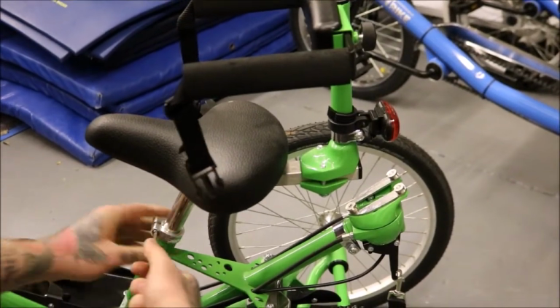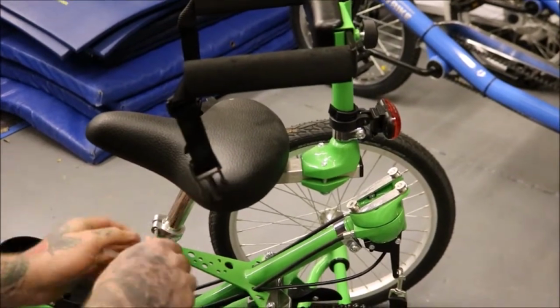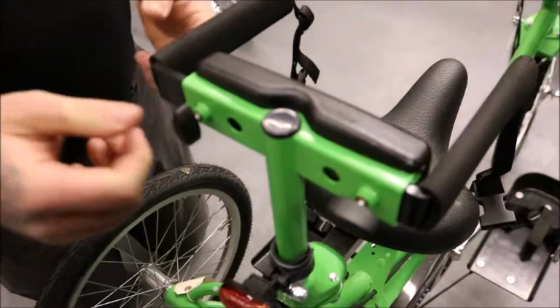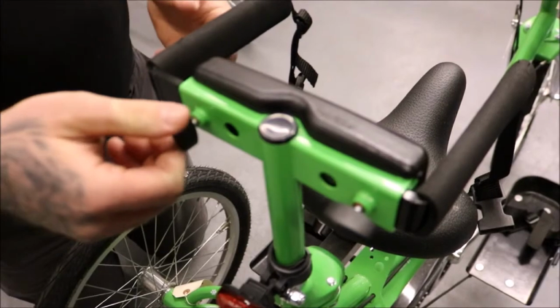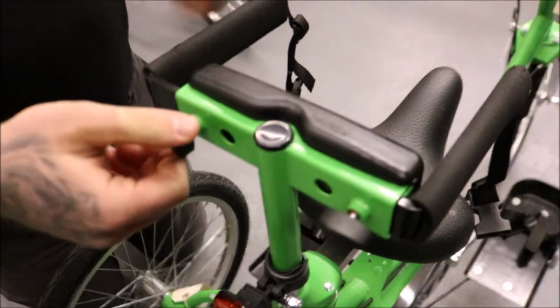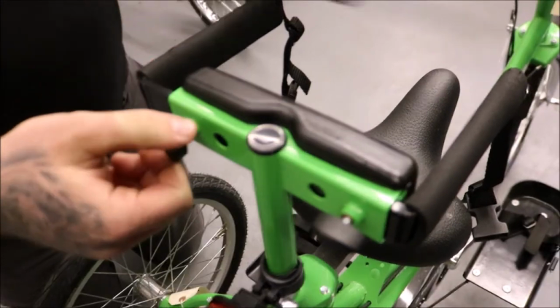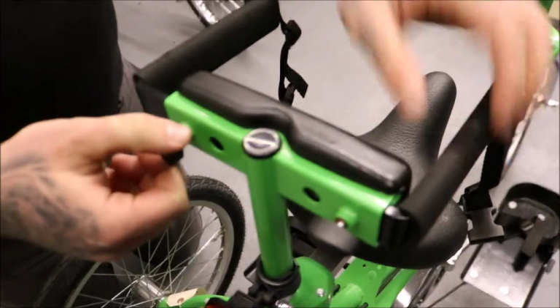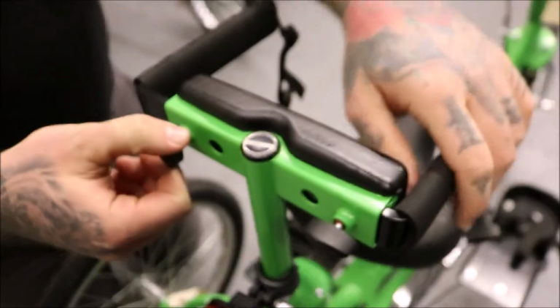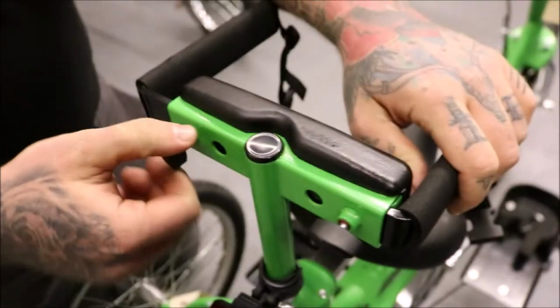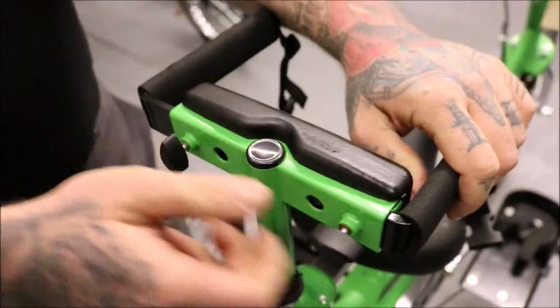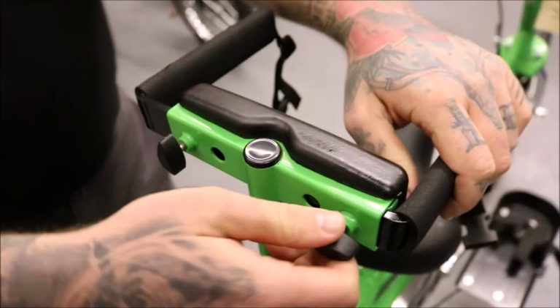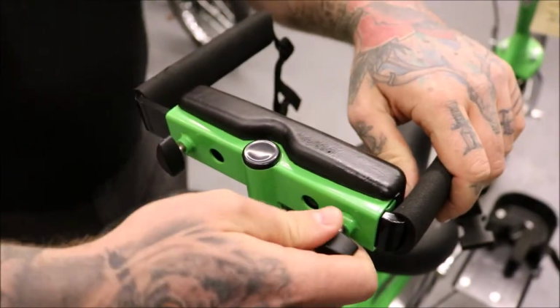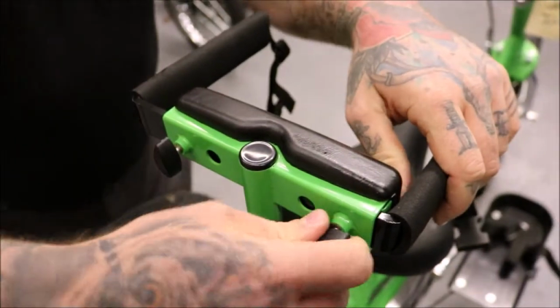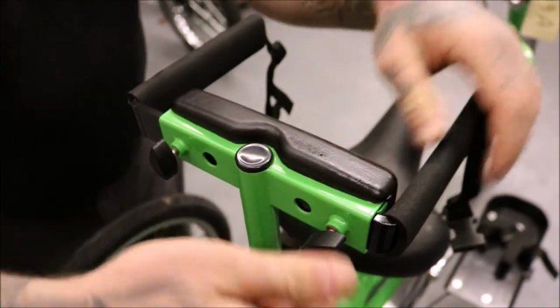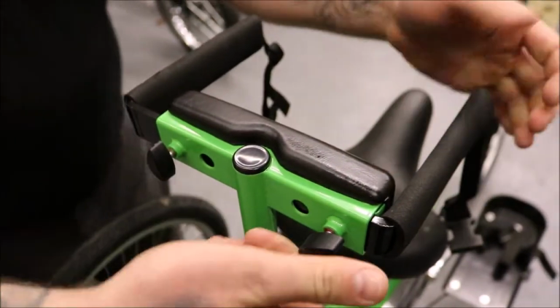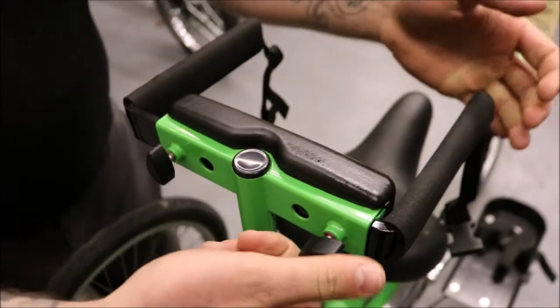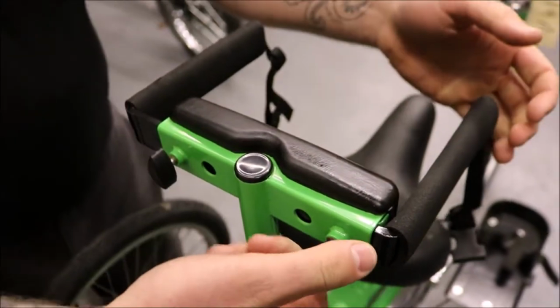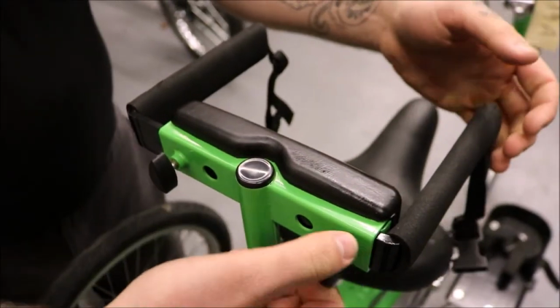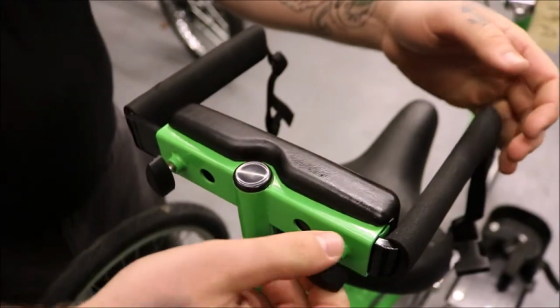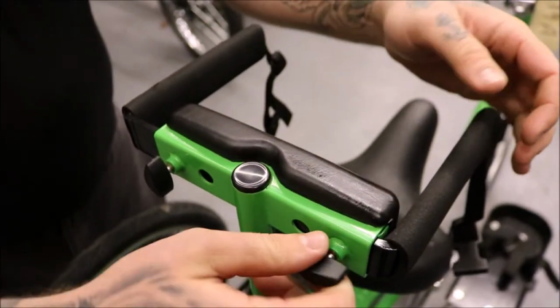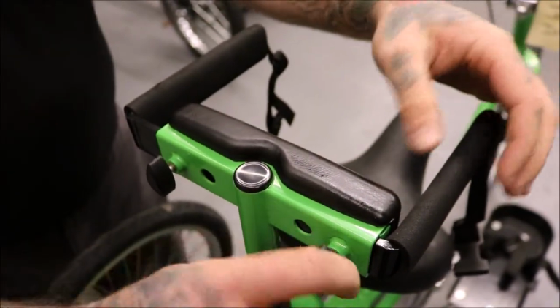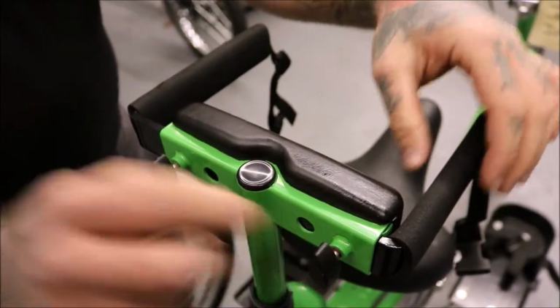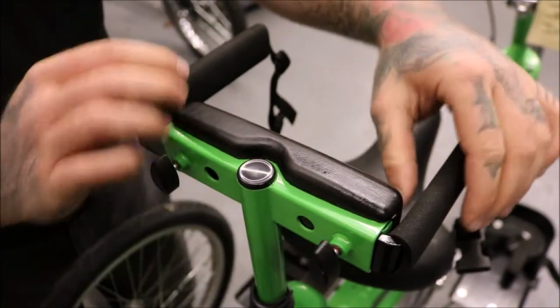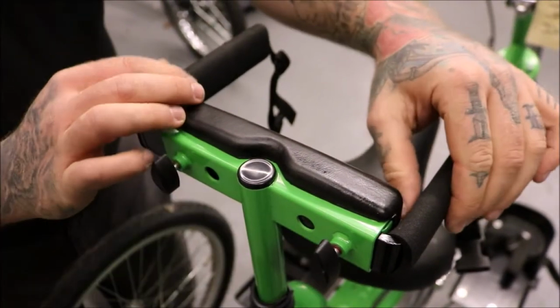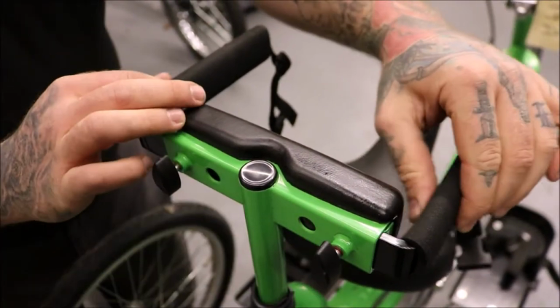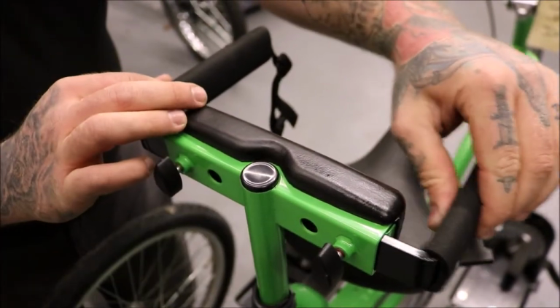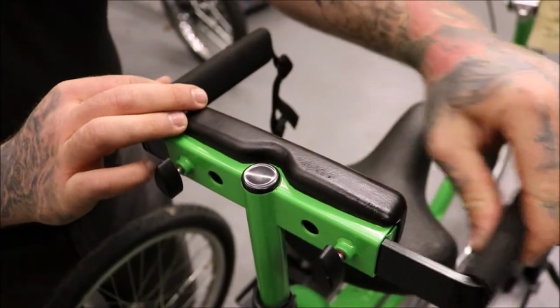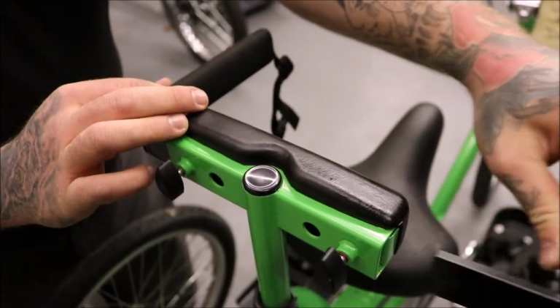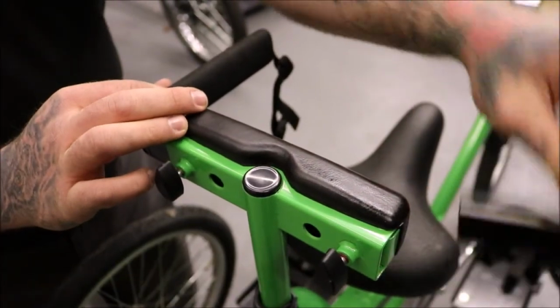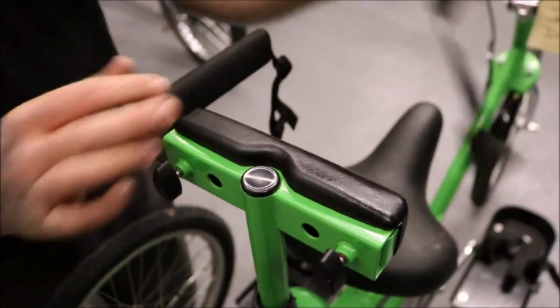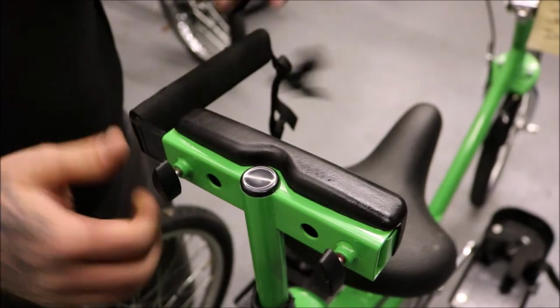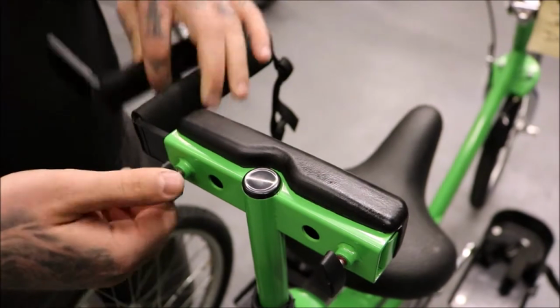To remove your laterals for ease of access, undo the thumb screw at the back and slide the lateral out.